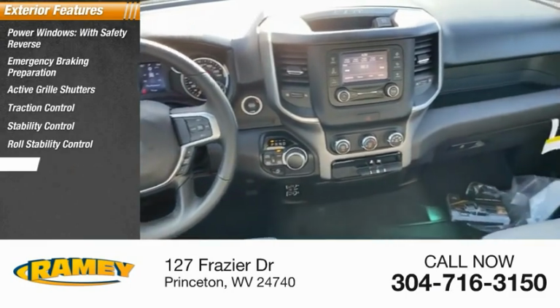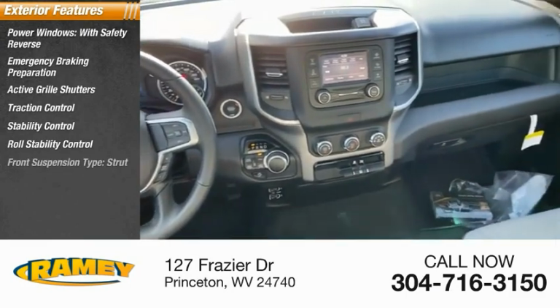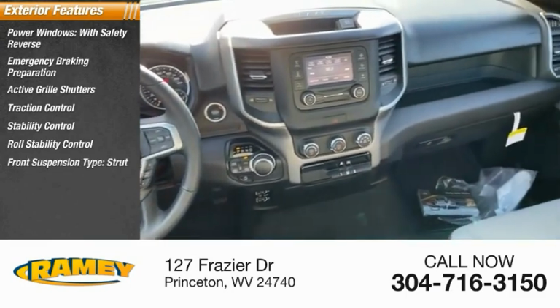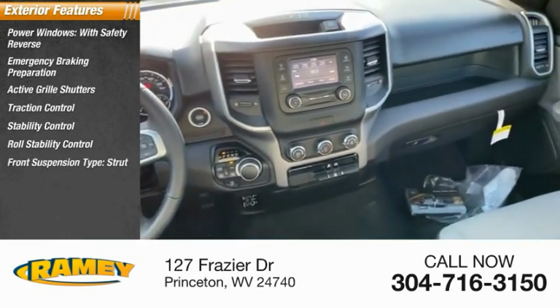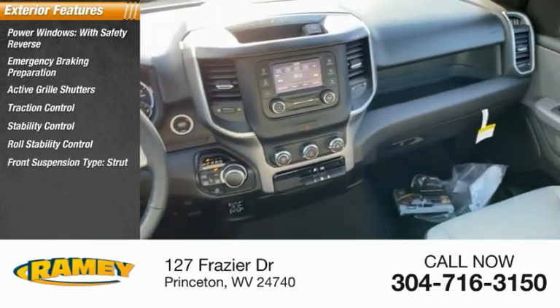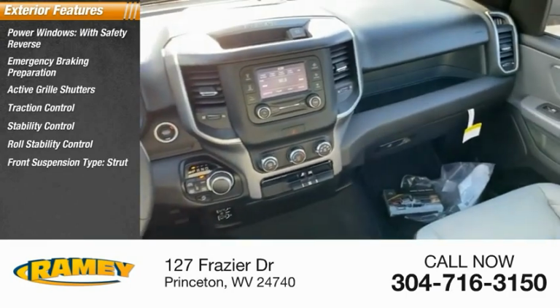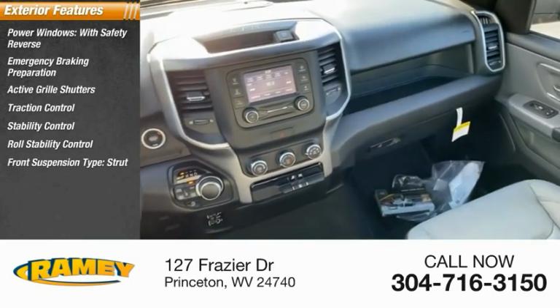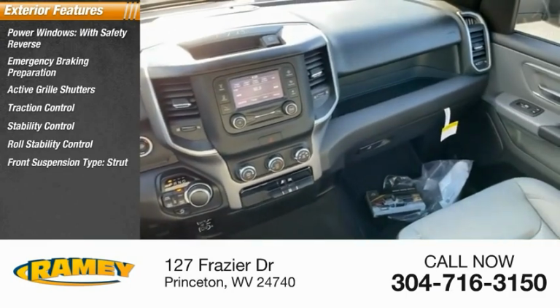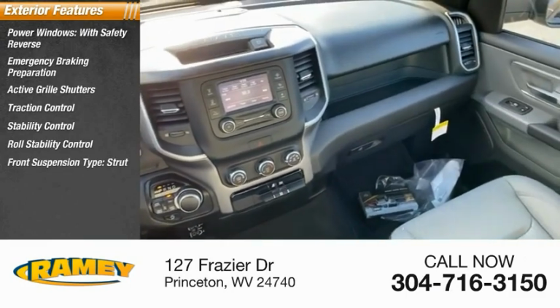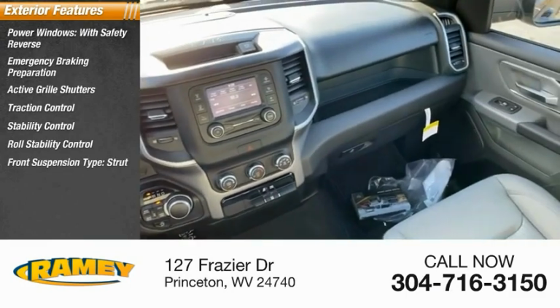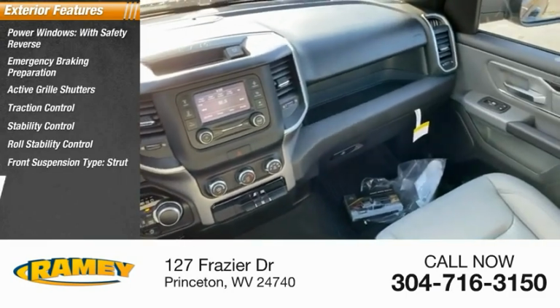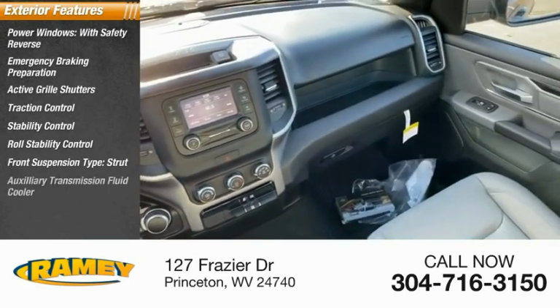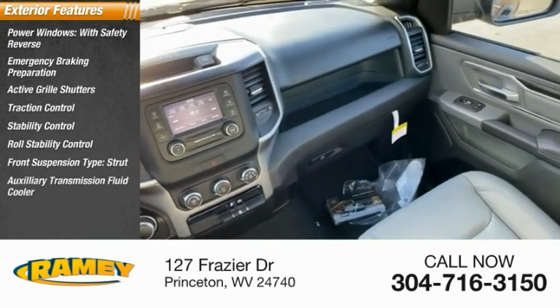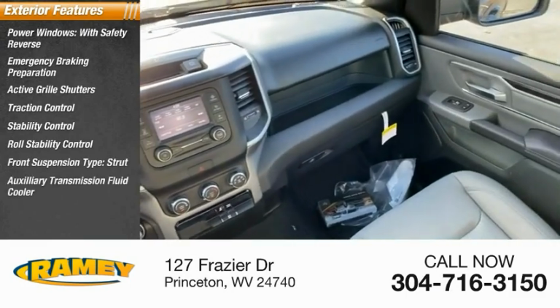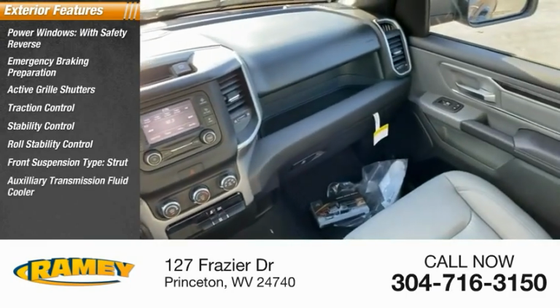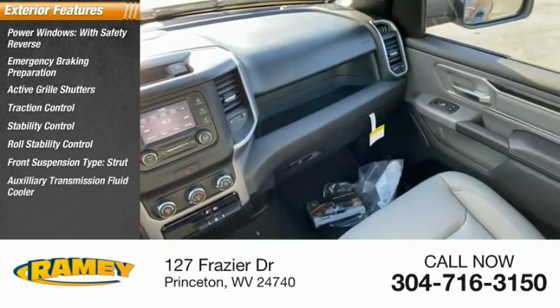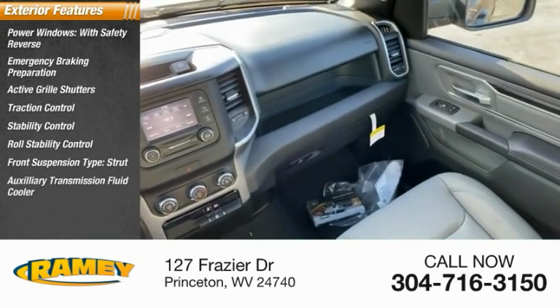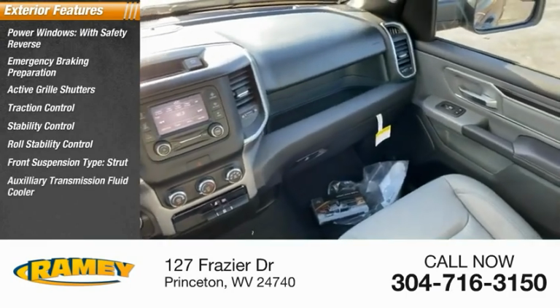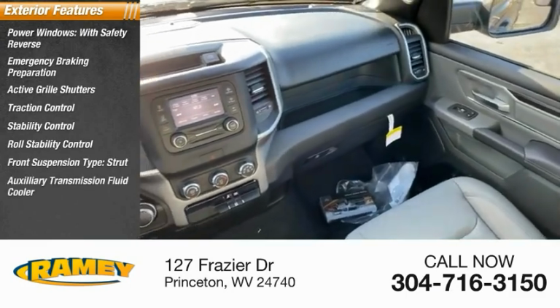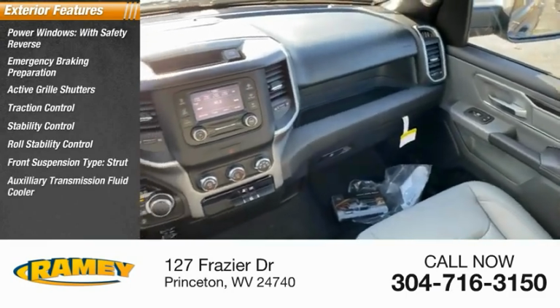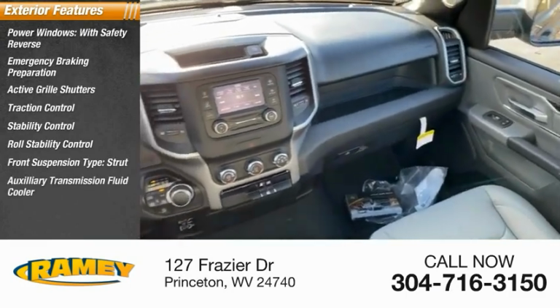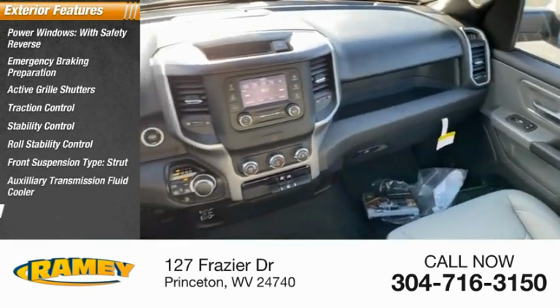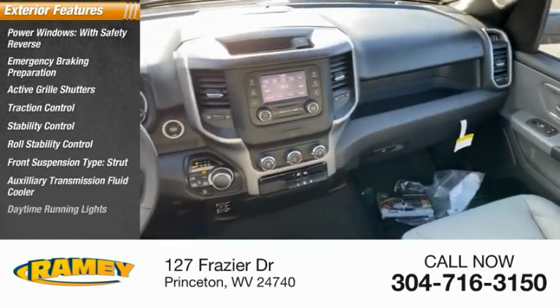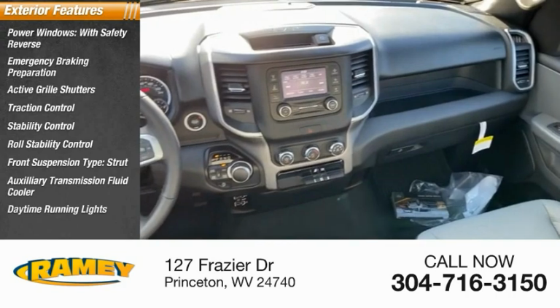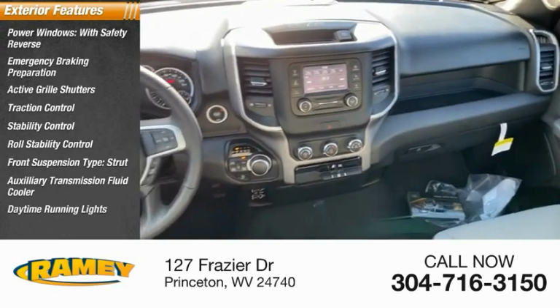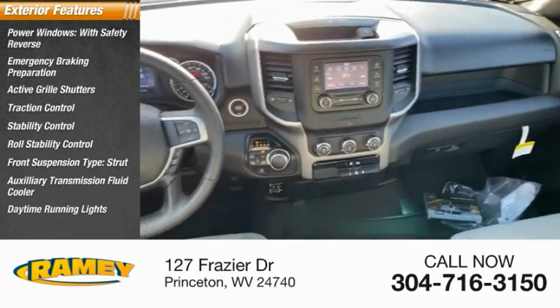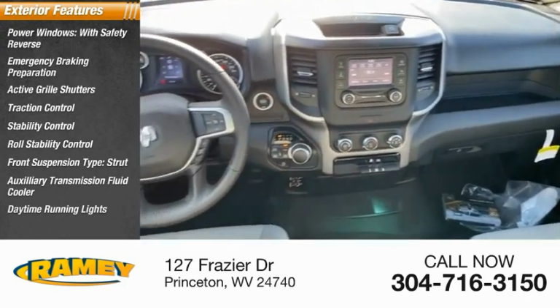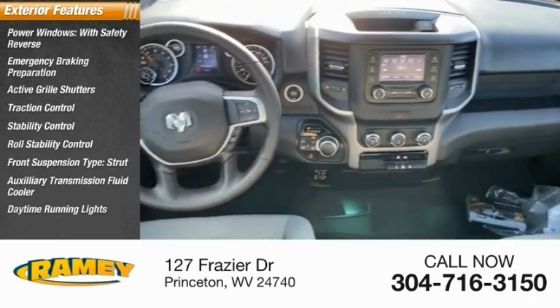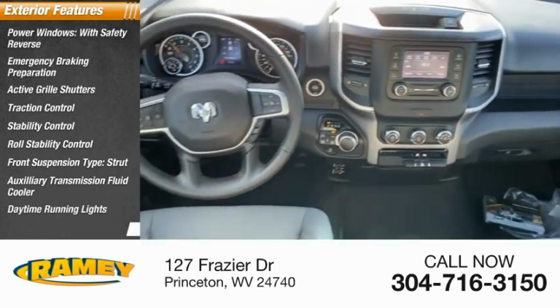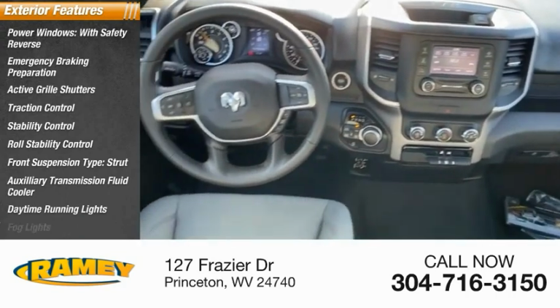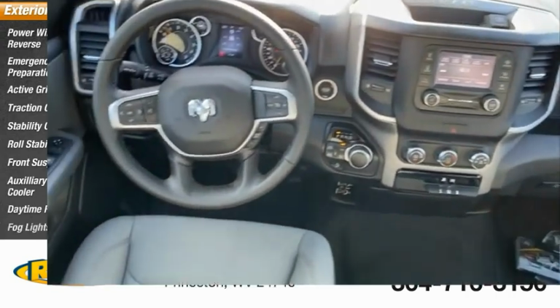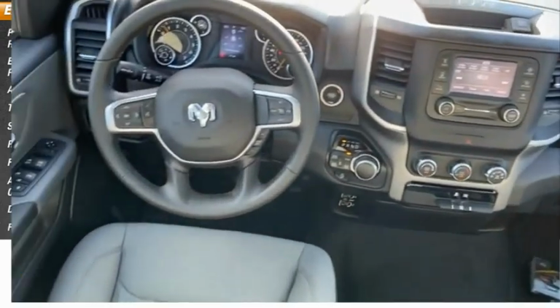Front suspension type: strut. Auxiliary transmission fluid cooler, daytime running lights, fog lights.